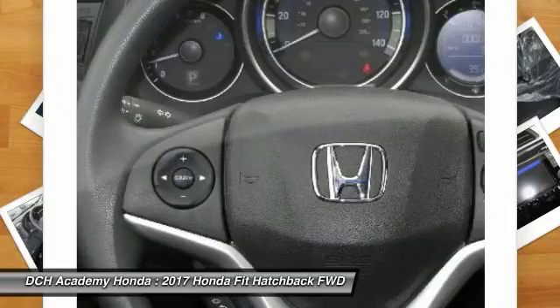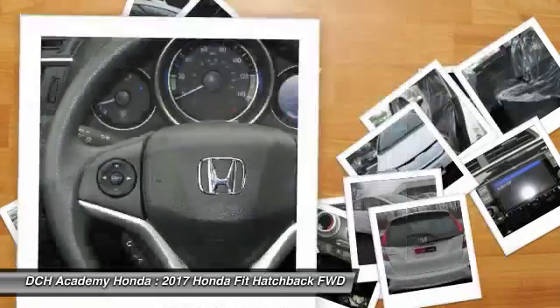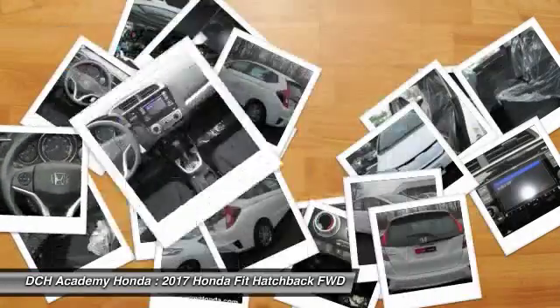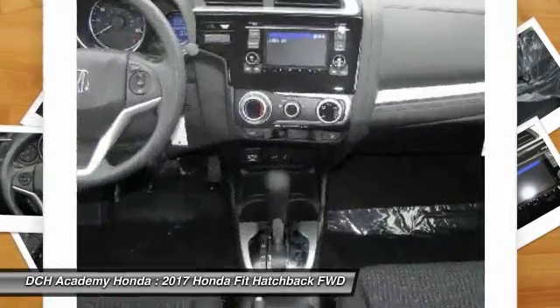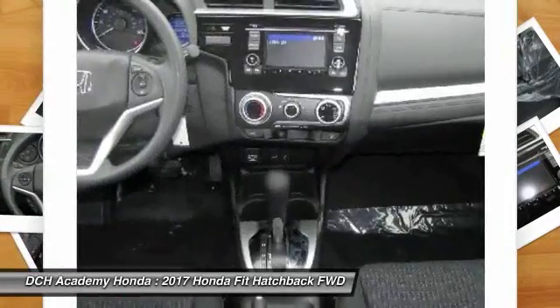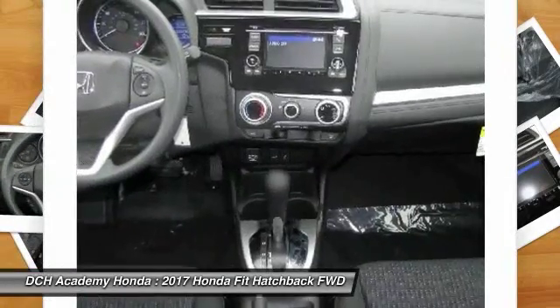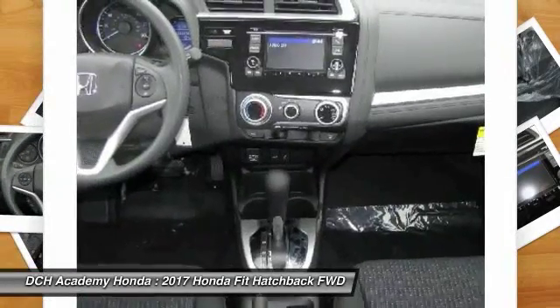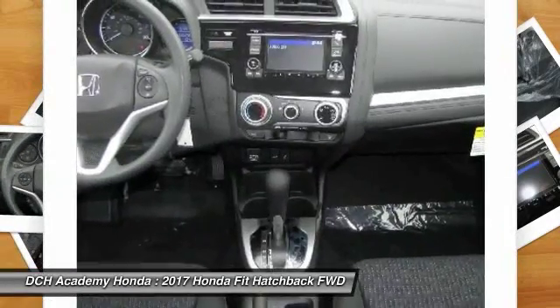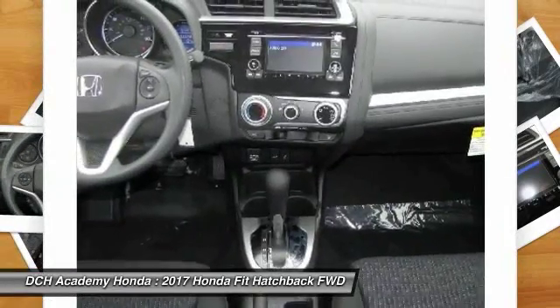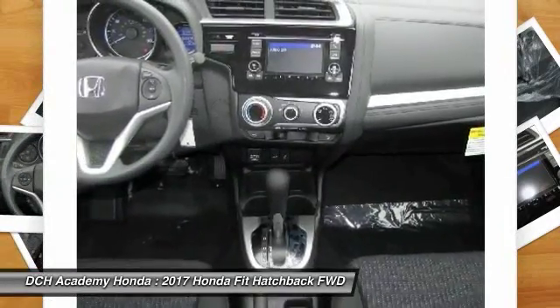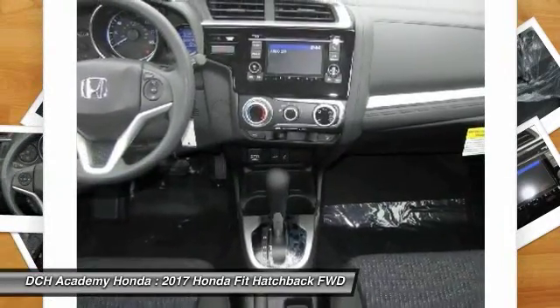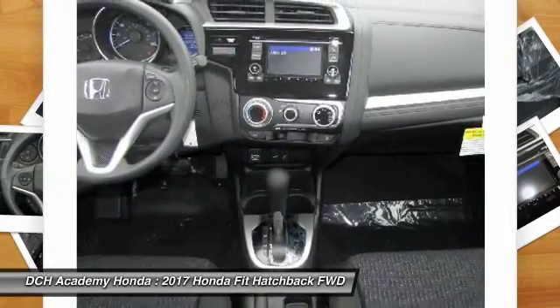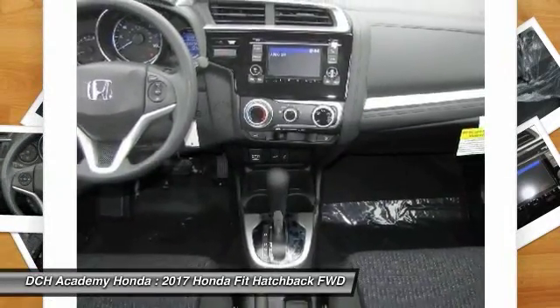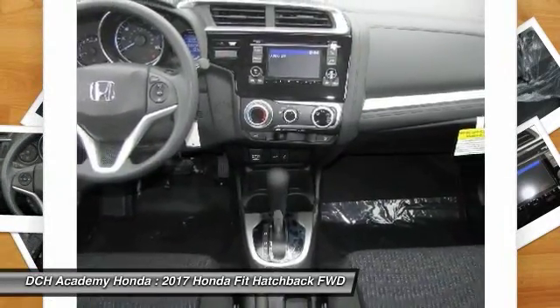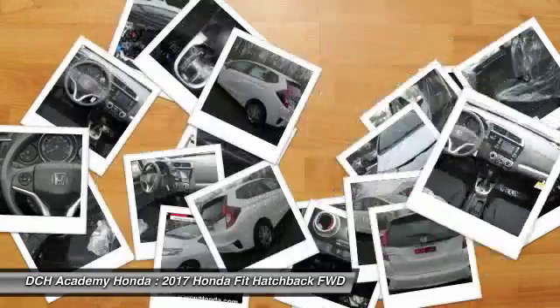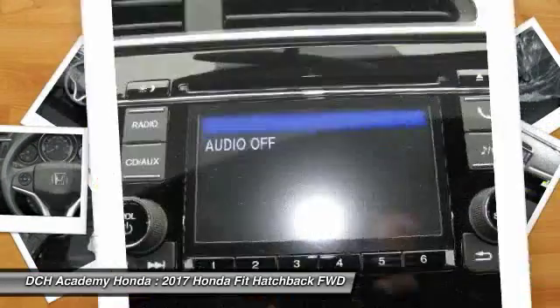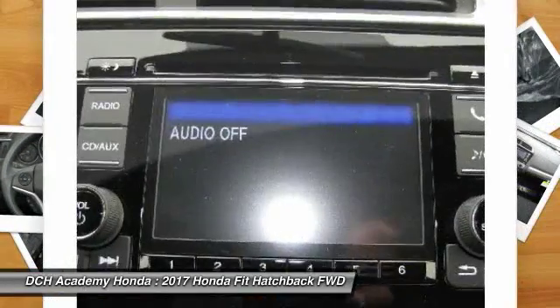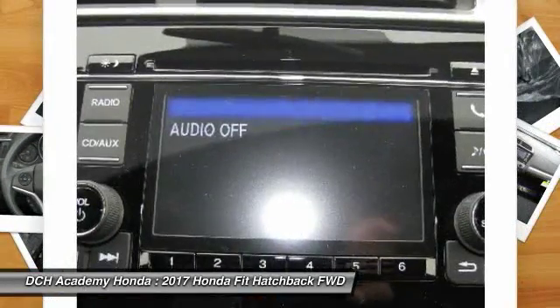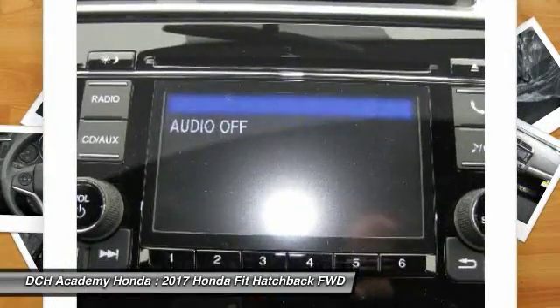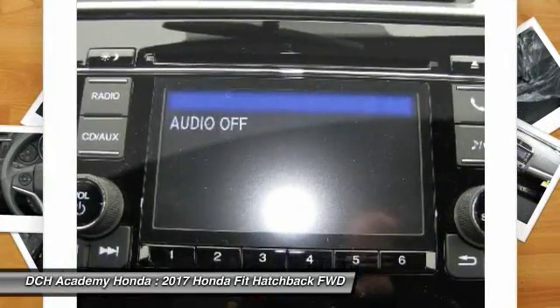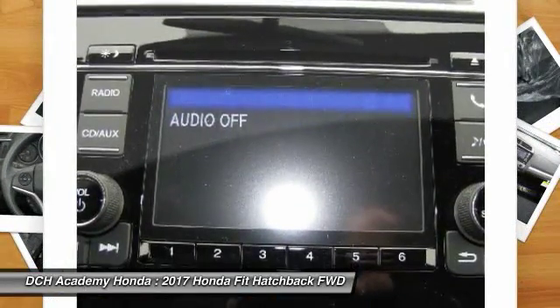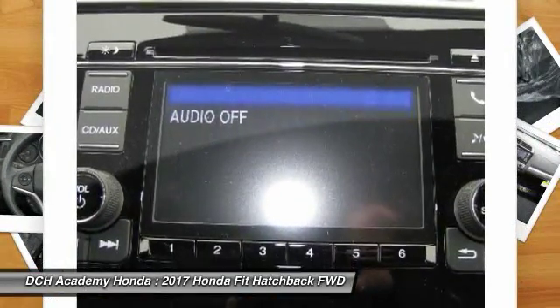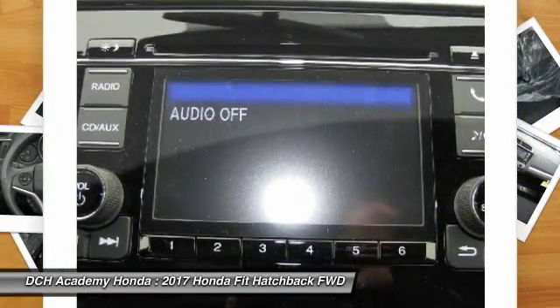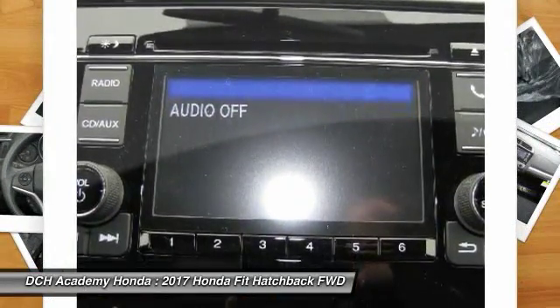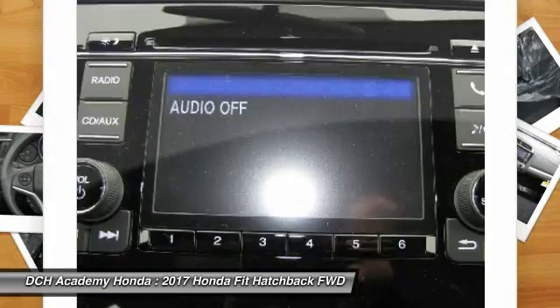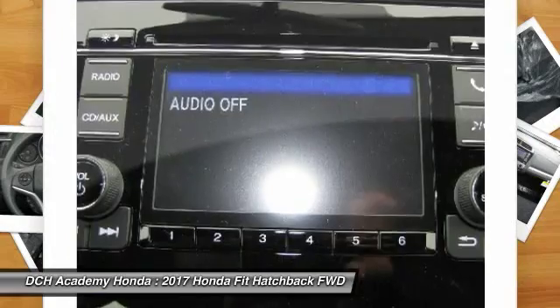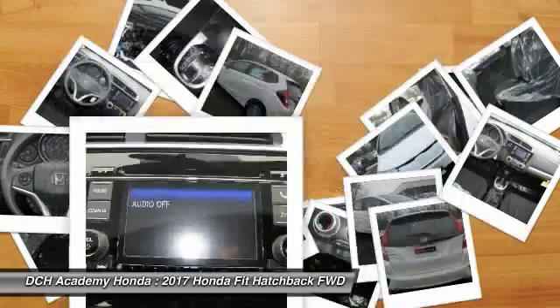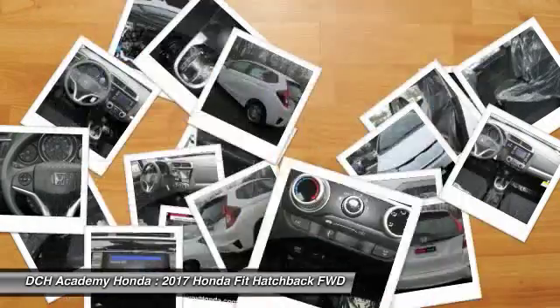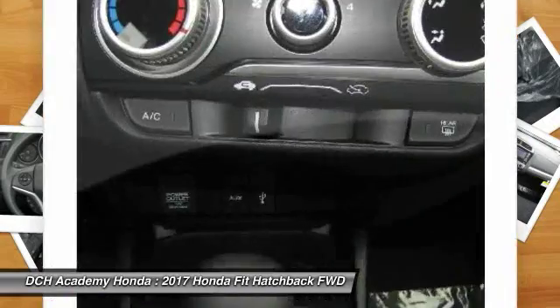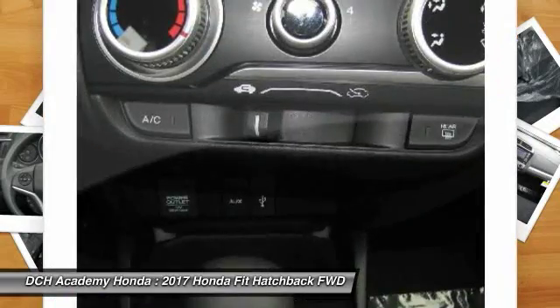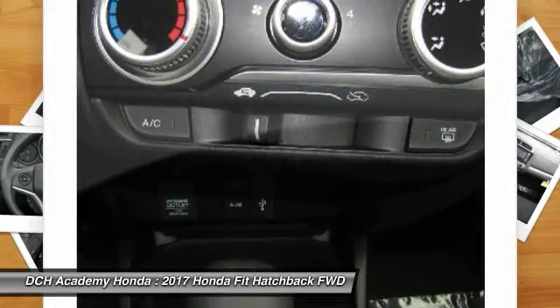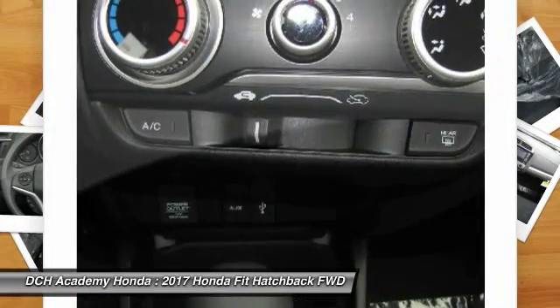Adjustable steering wheel. Driver airbag. Power steering. Your new ride is just a phone call away.